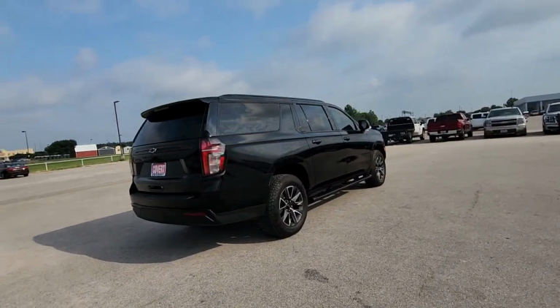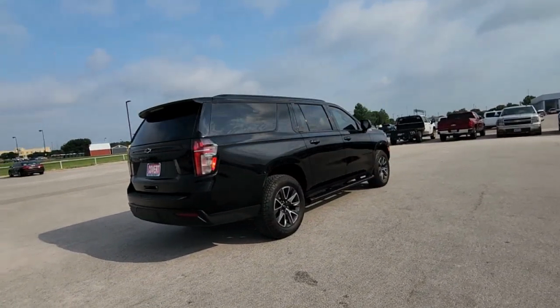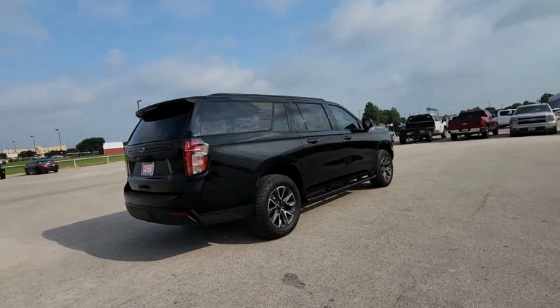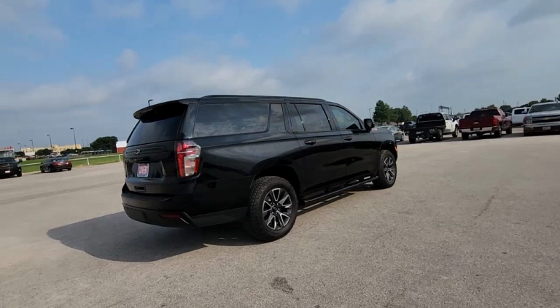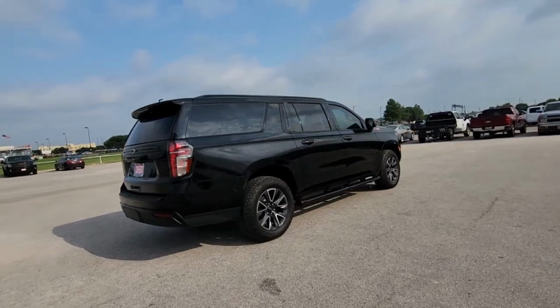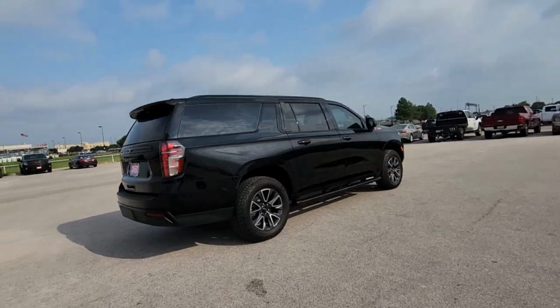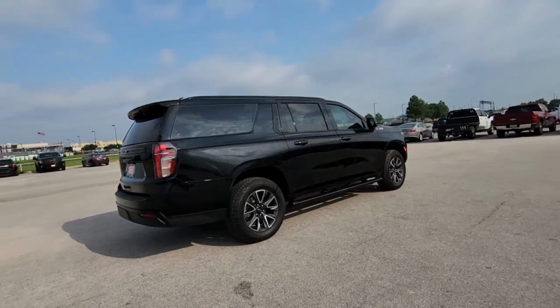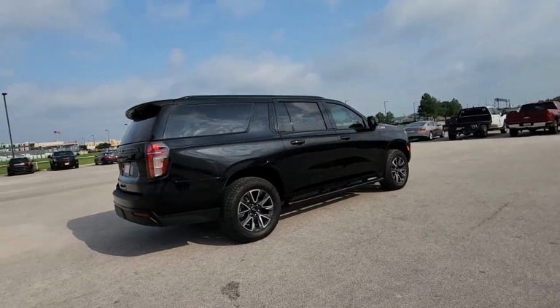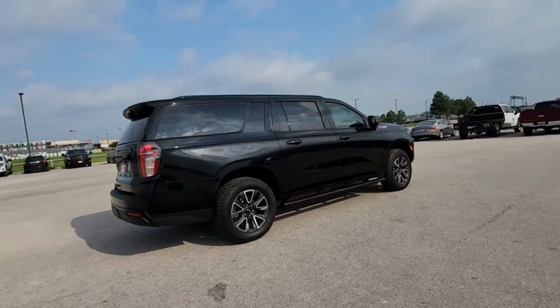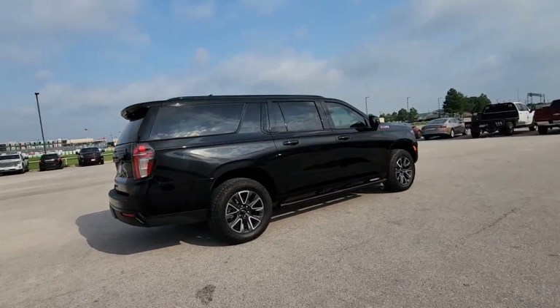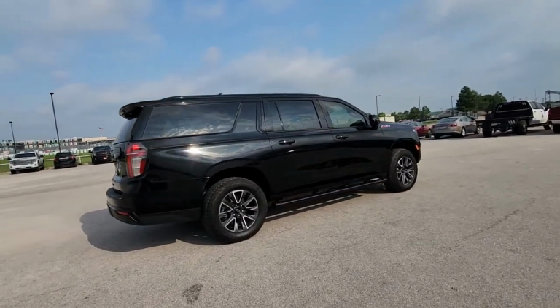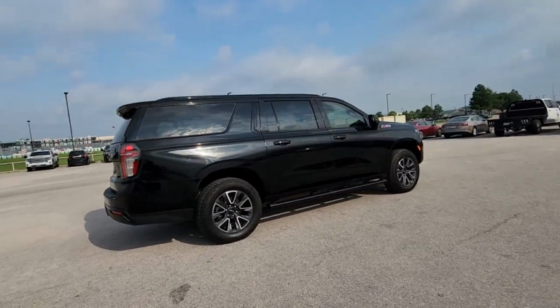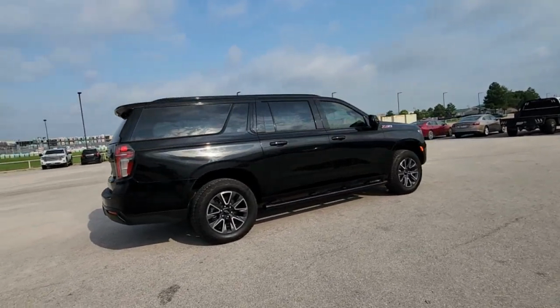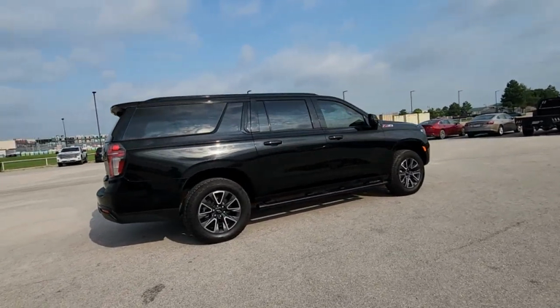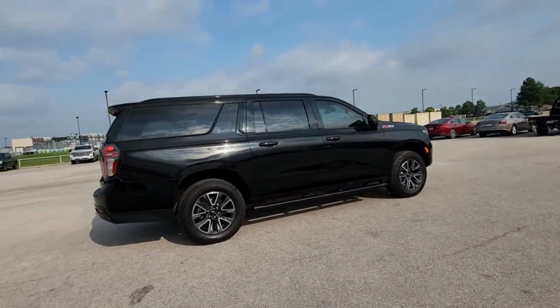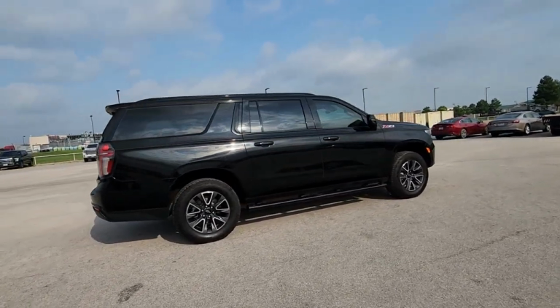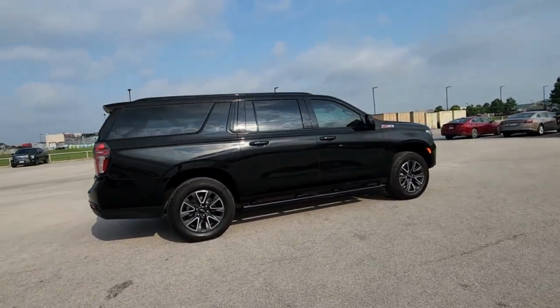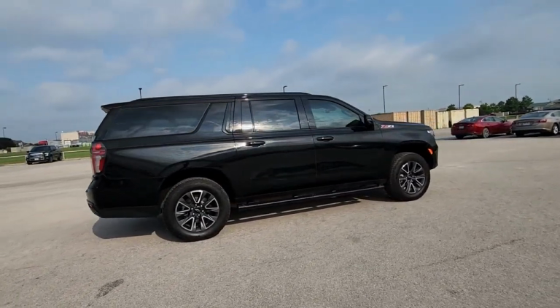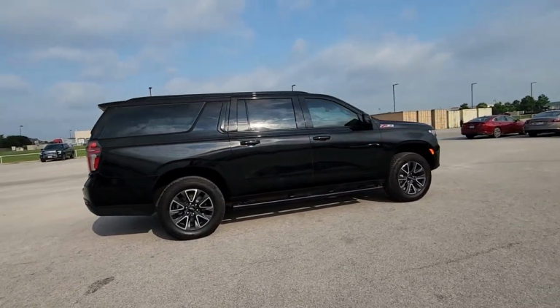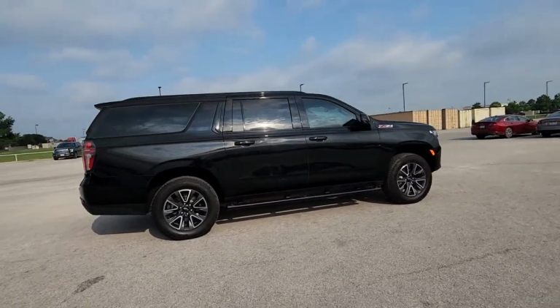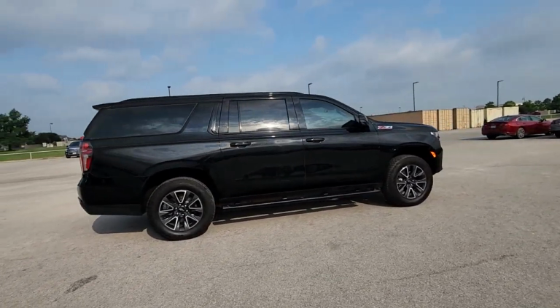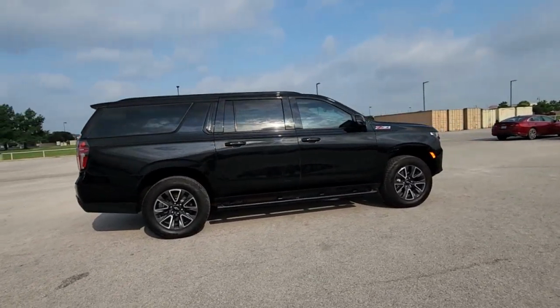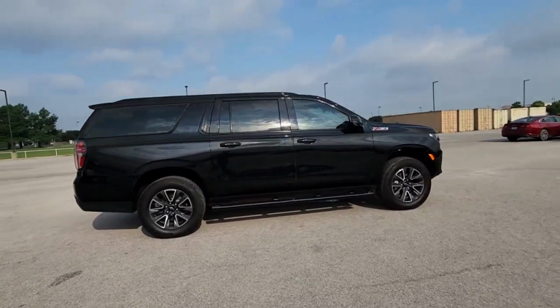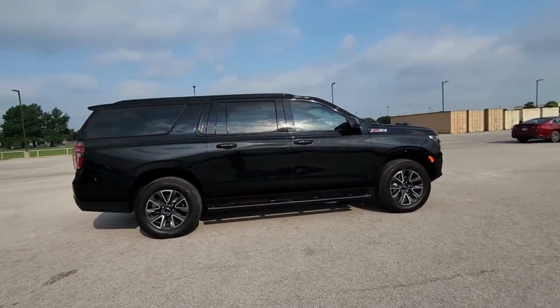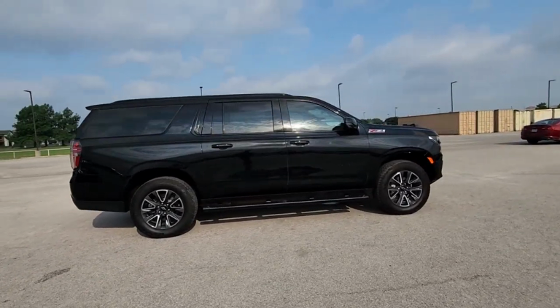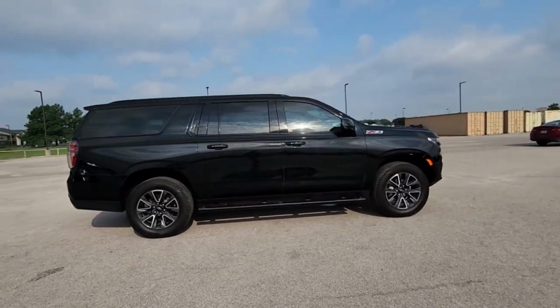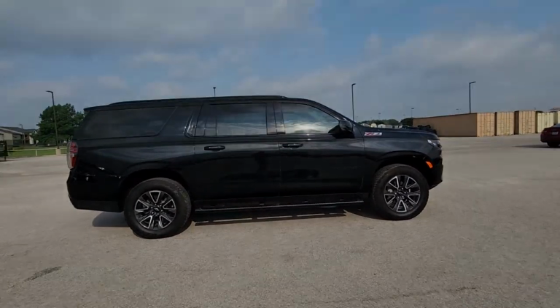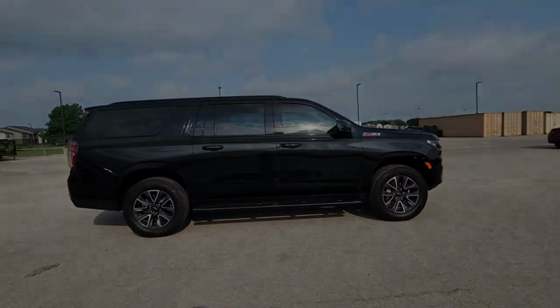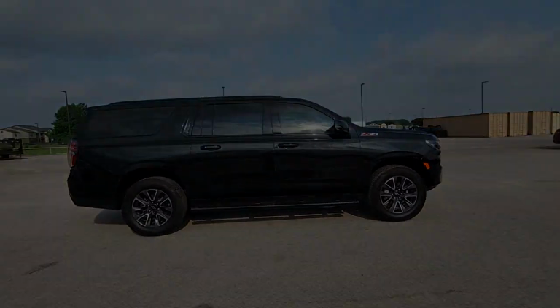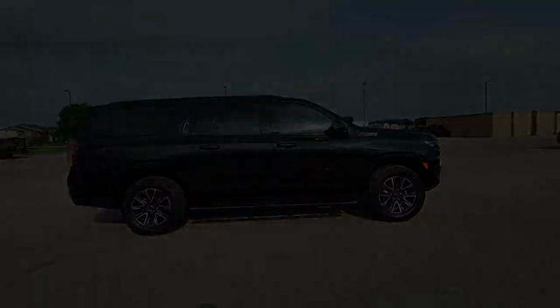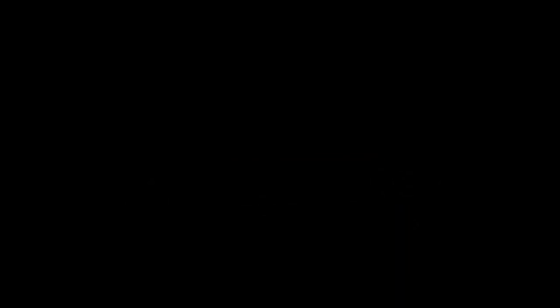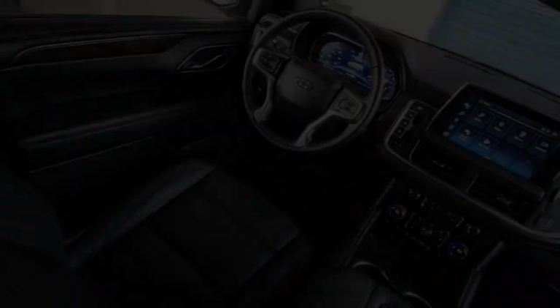Sun/moonroof, heated driver's seat, hands-free liftgate, keyless entry — no muss, no fuss.